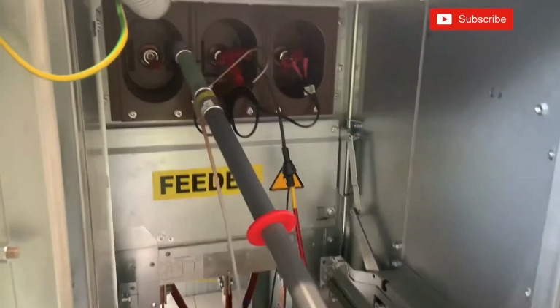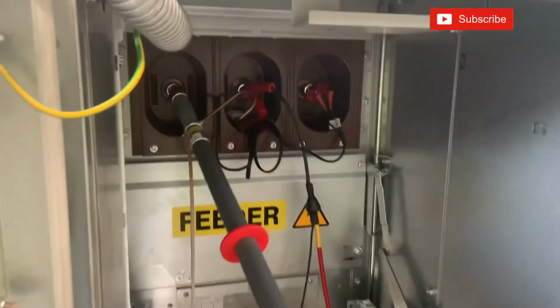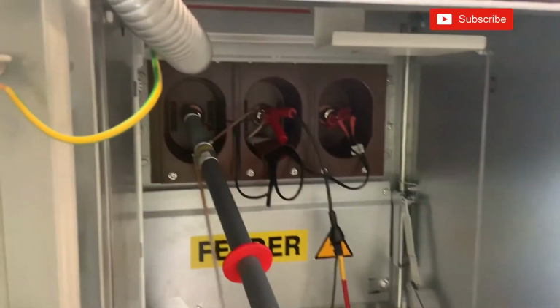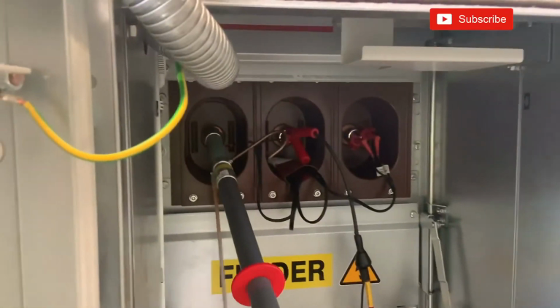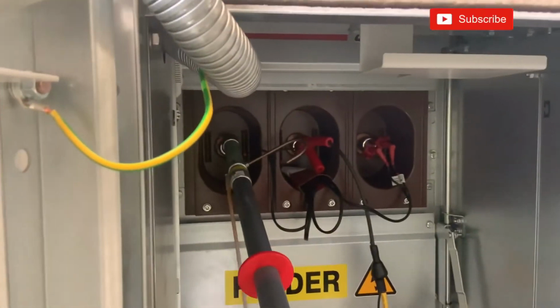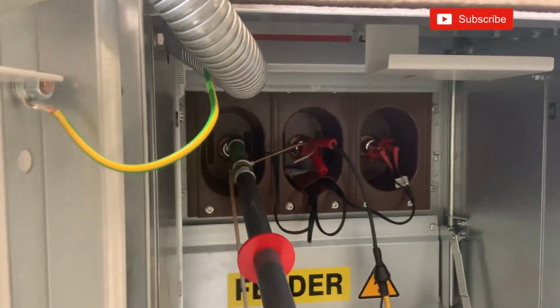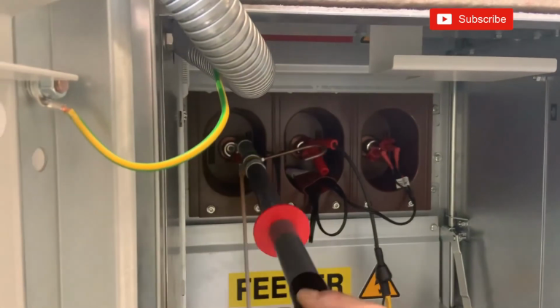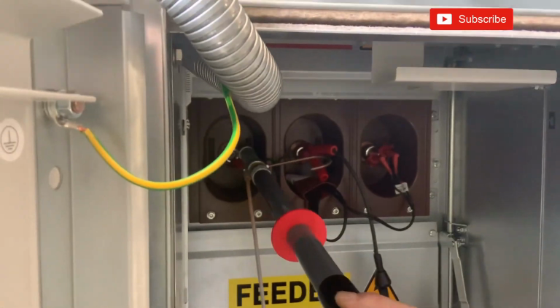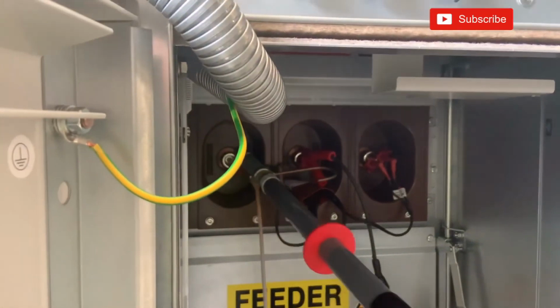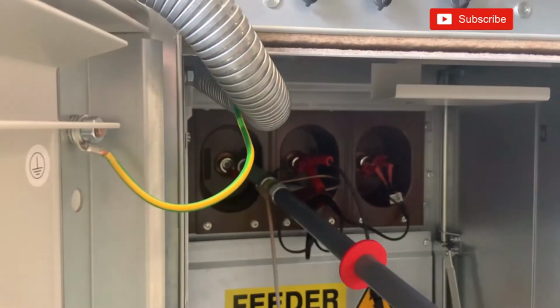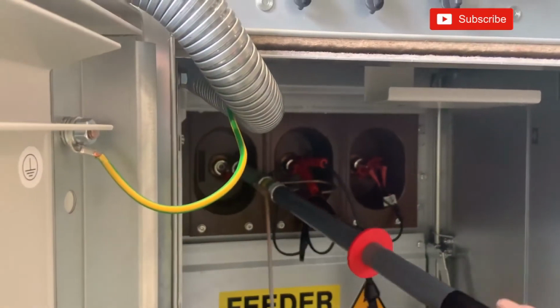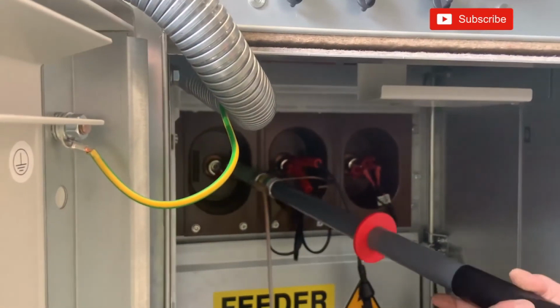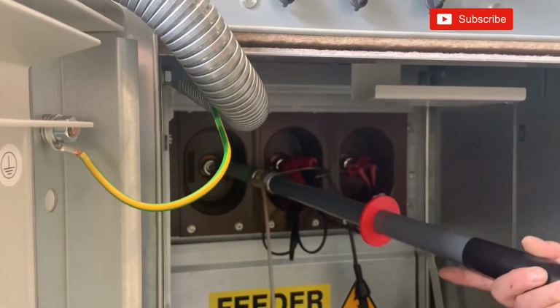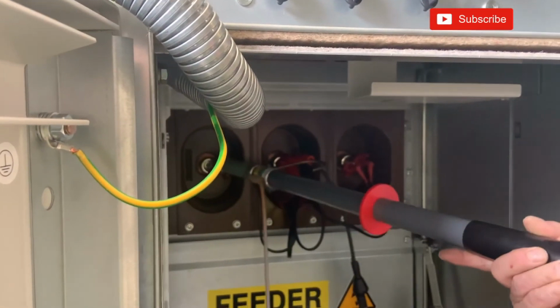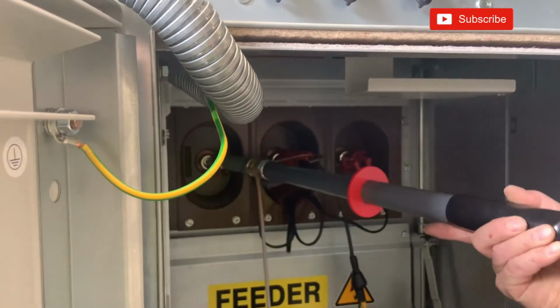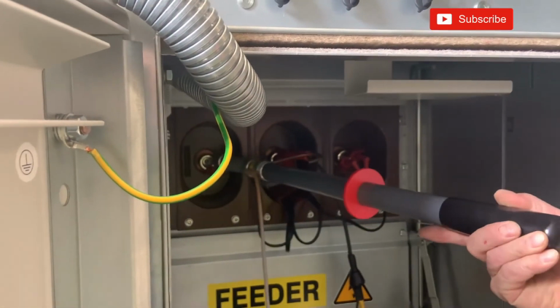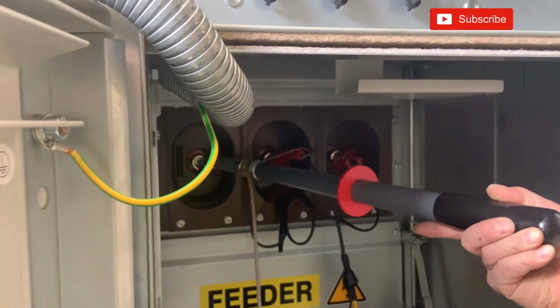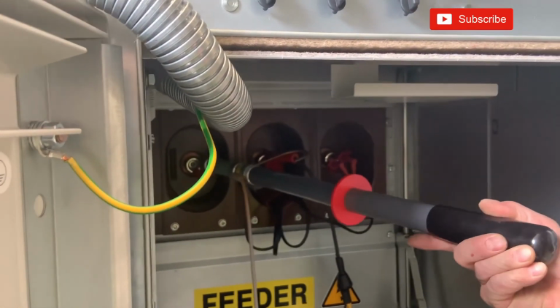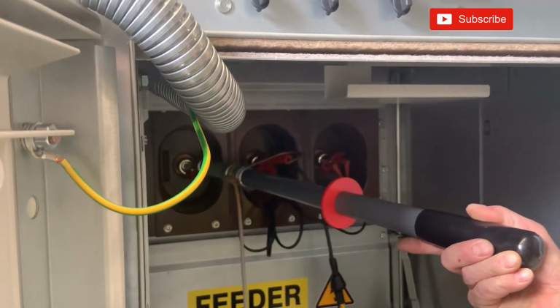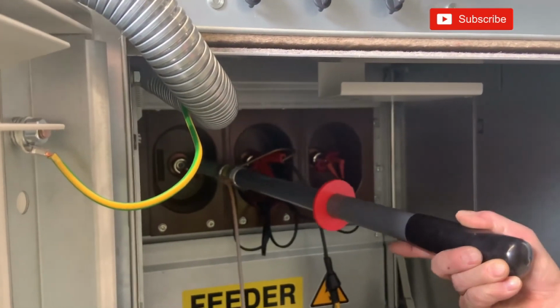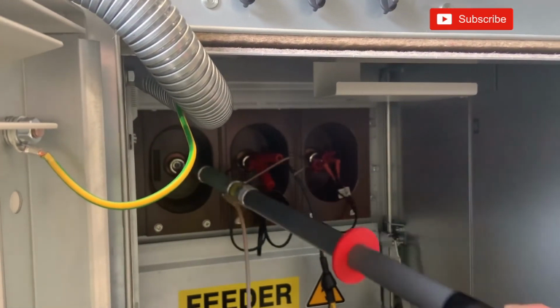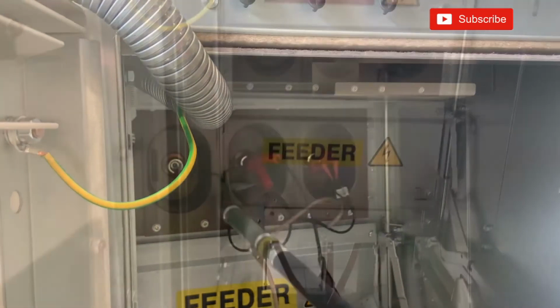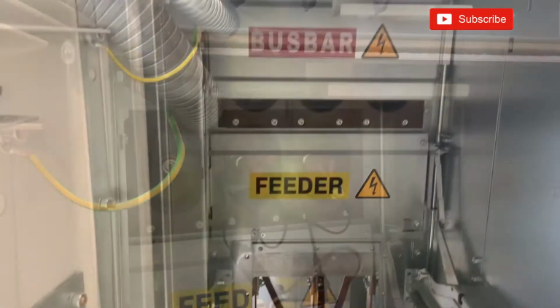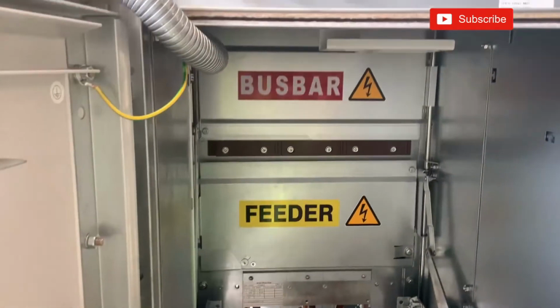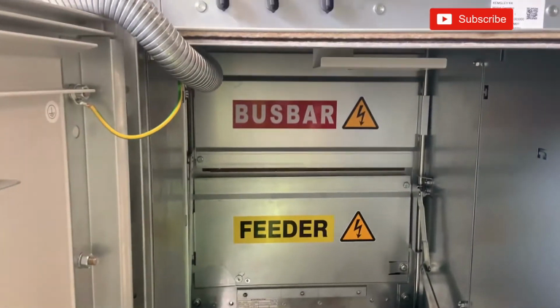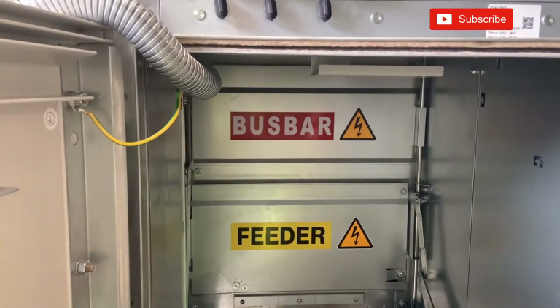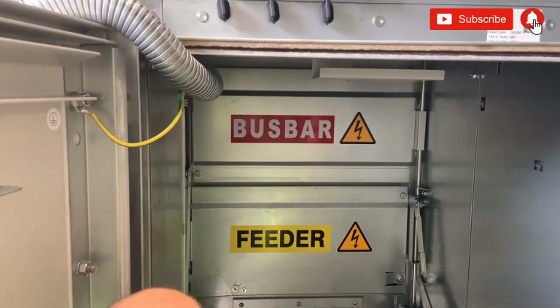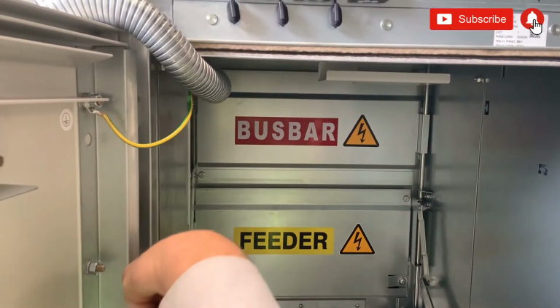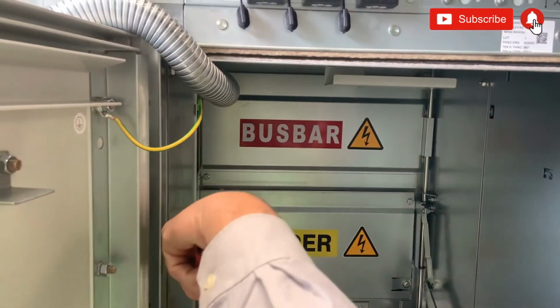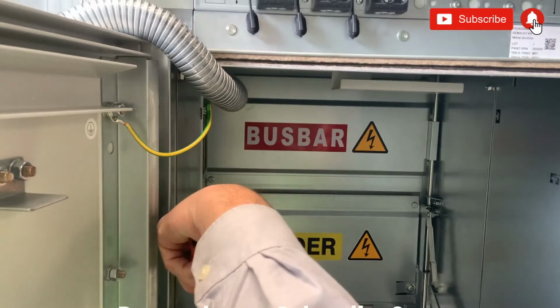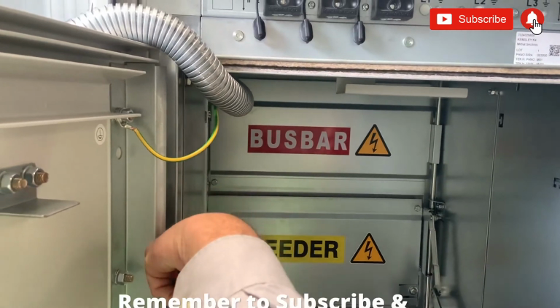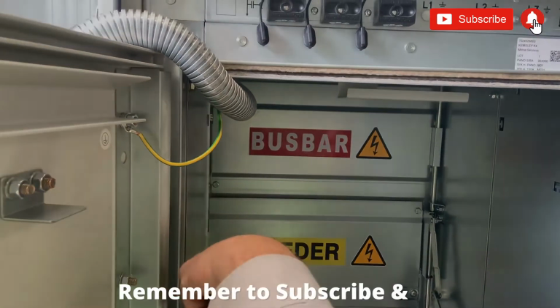I hope you found this video of interest. If you did, please subscribe to see more from the Industrial Electrical Involvement.